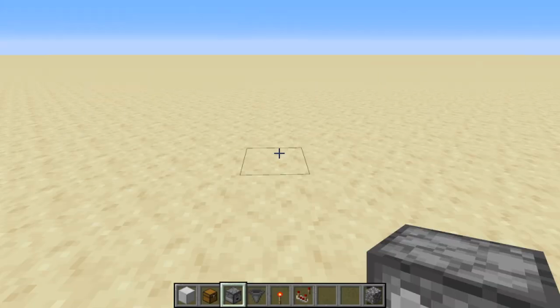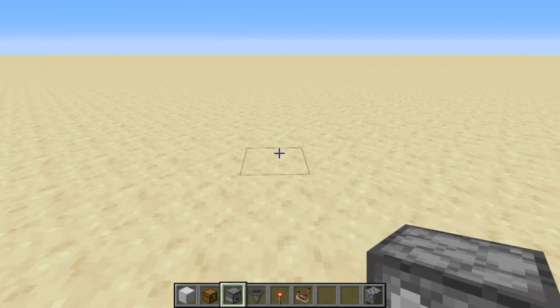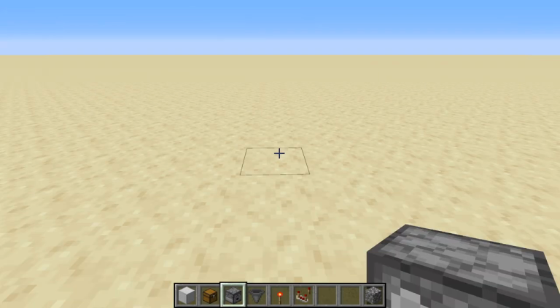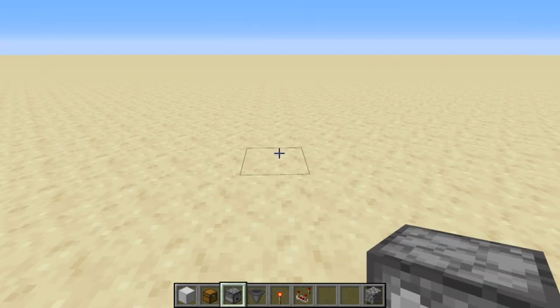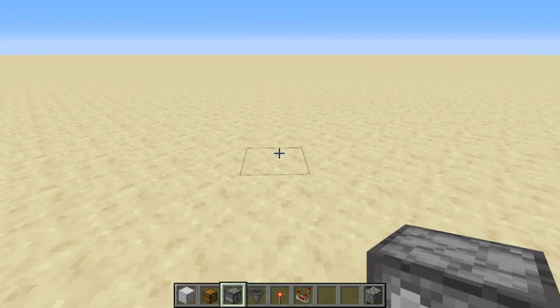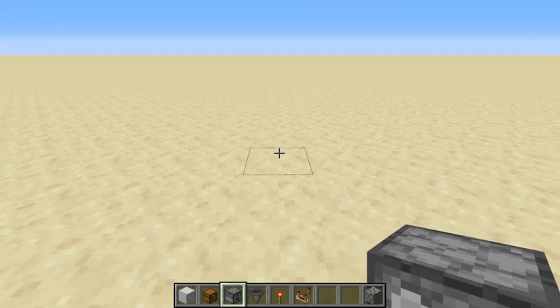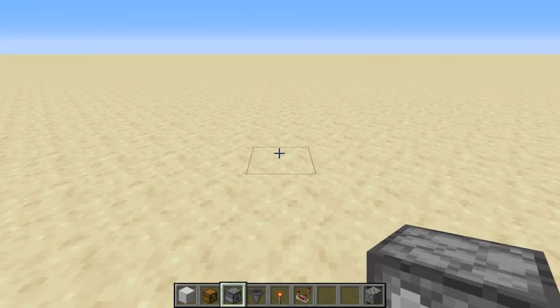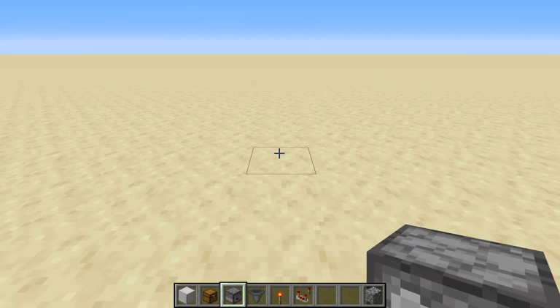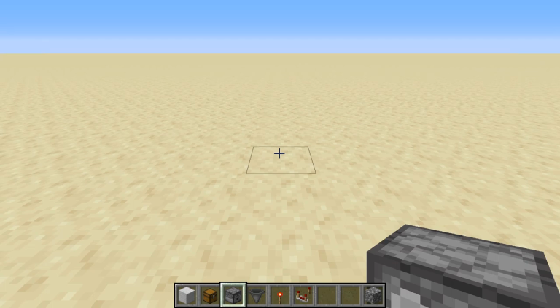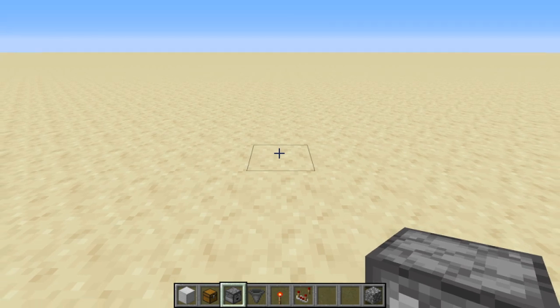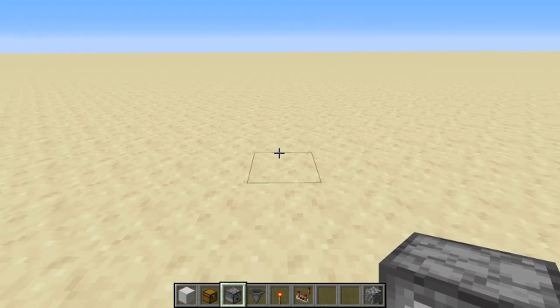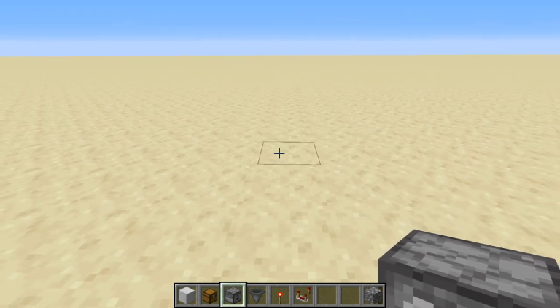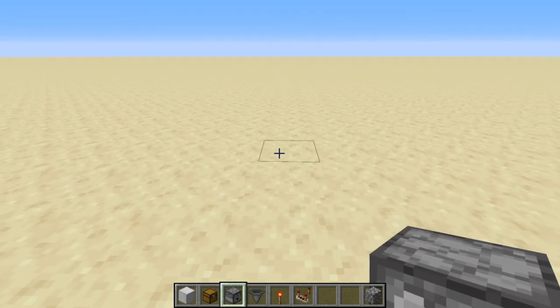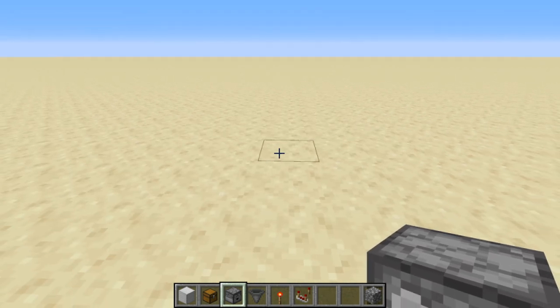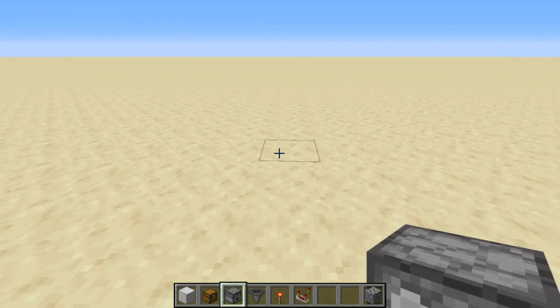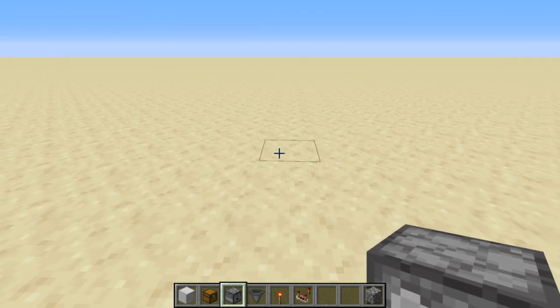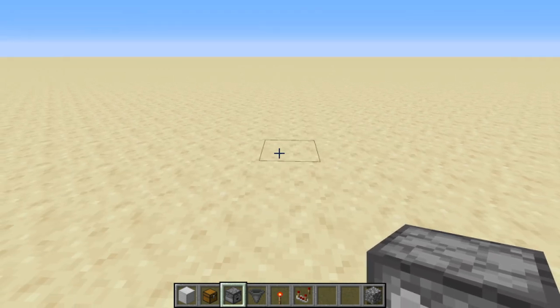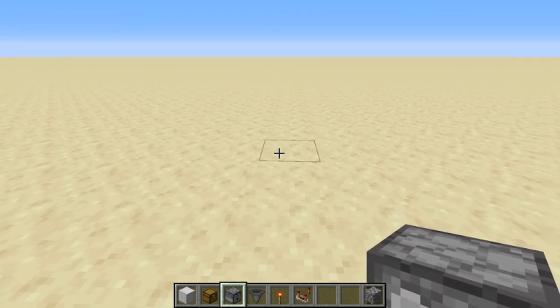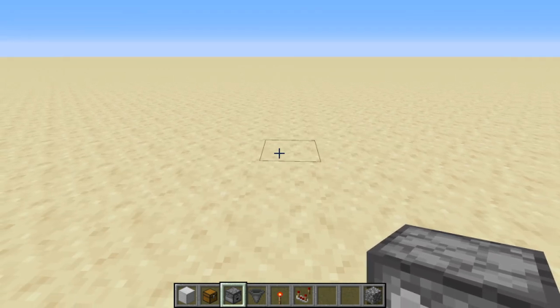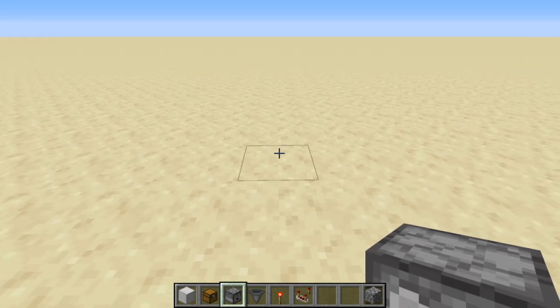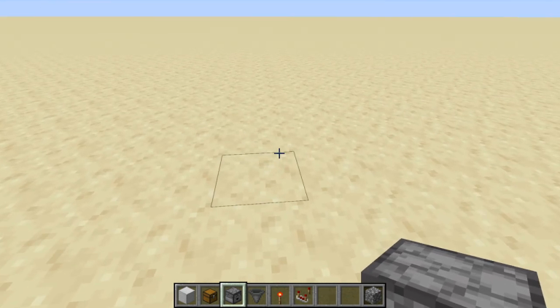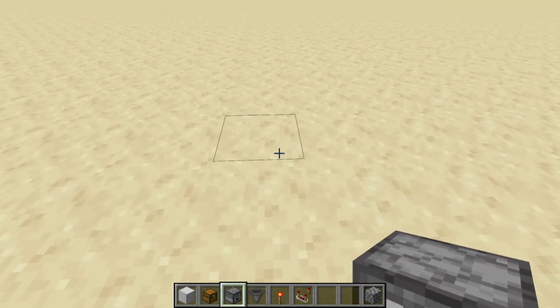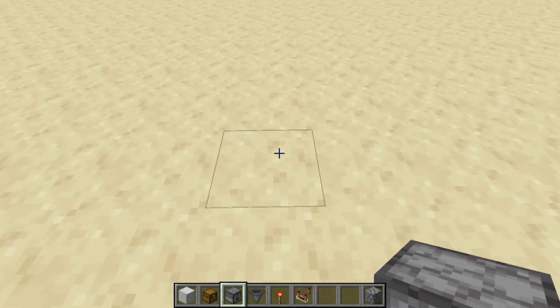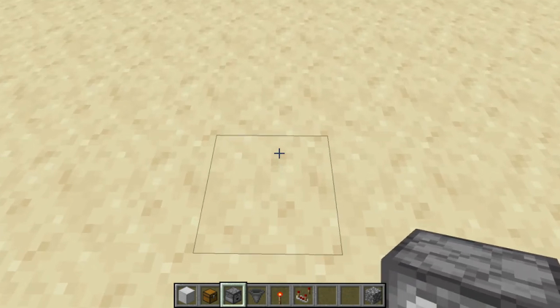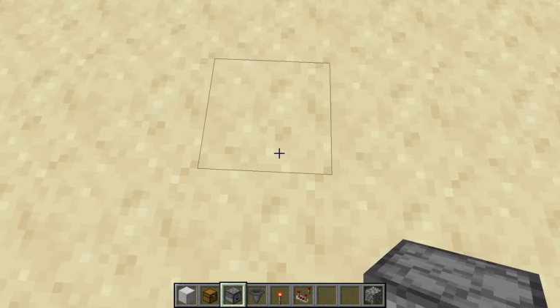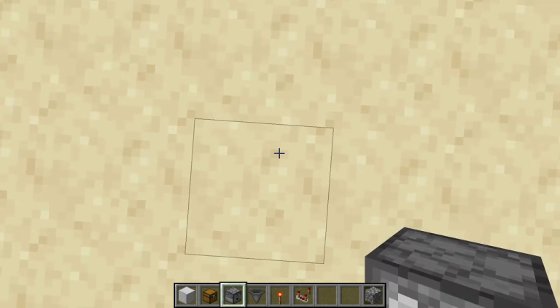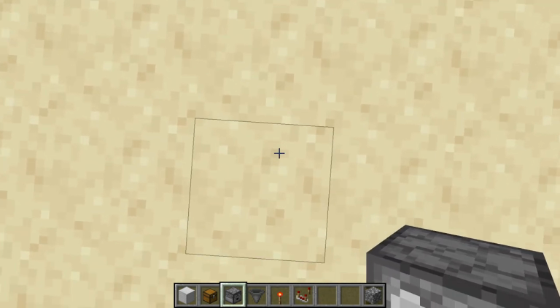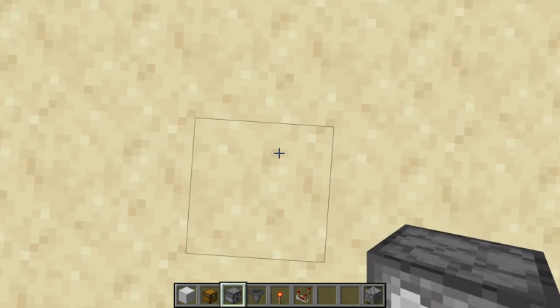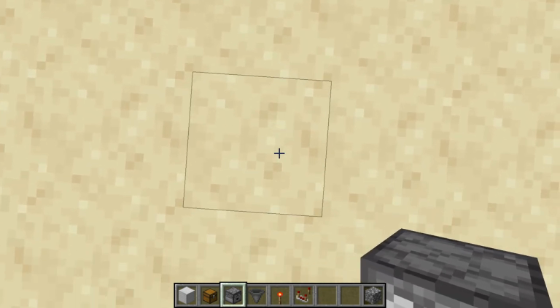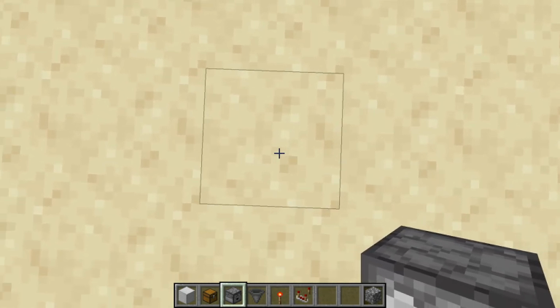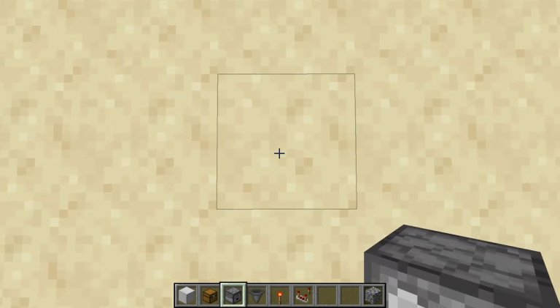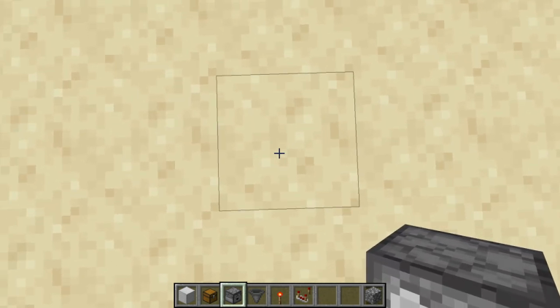The first thing we have to do is make the dropper tower. This has to be an even number of droppers facing upwards. I'm going to make mine 12.